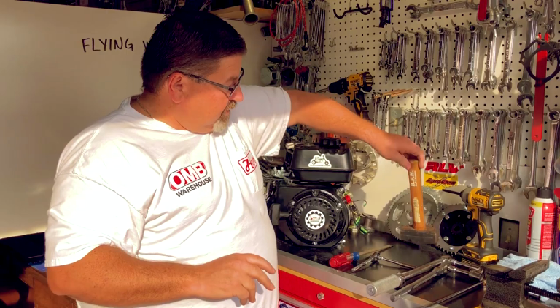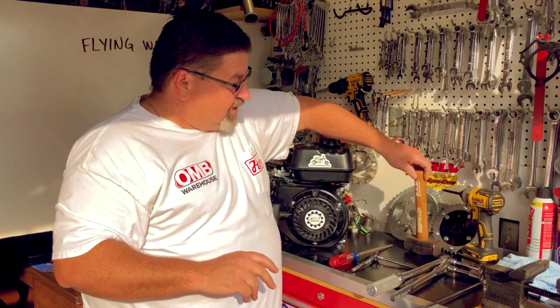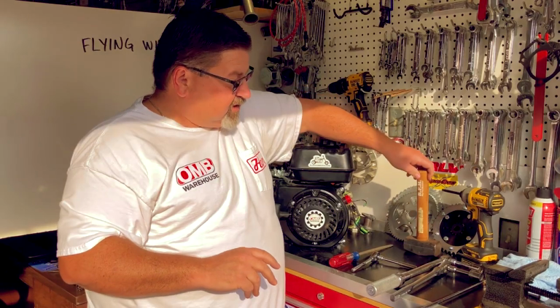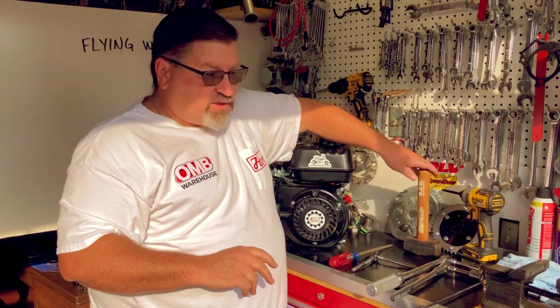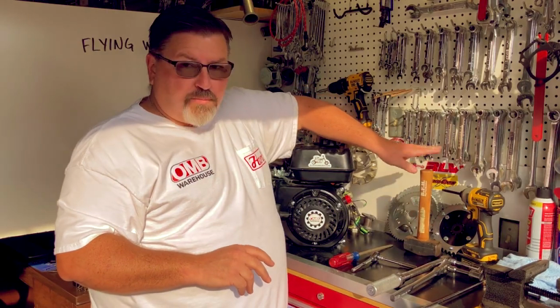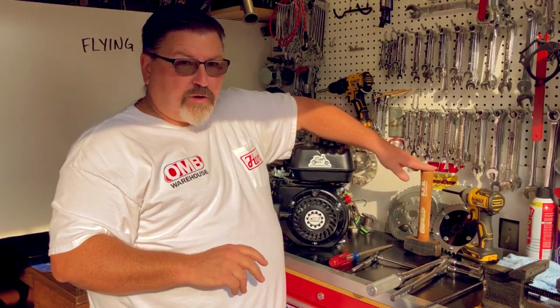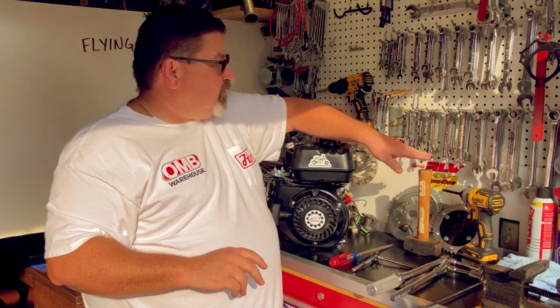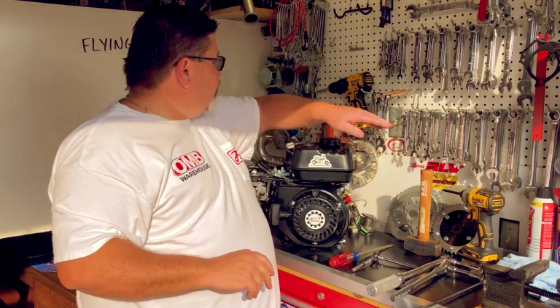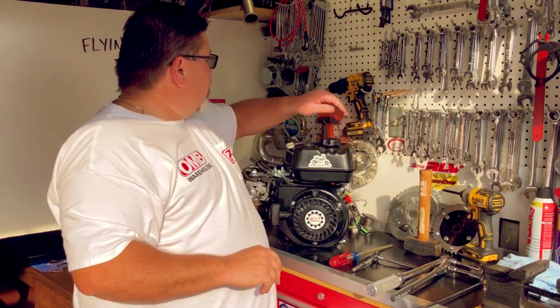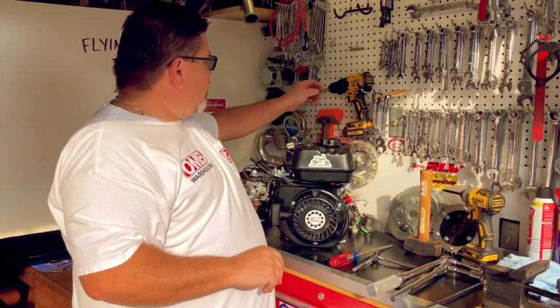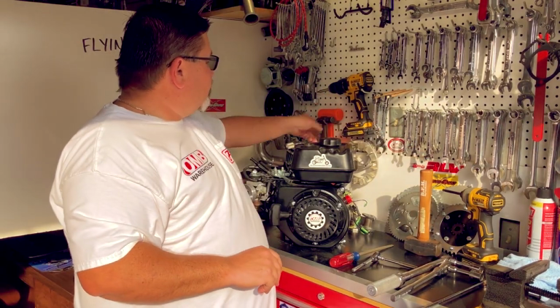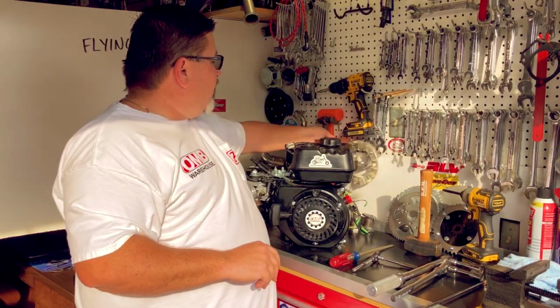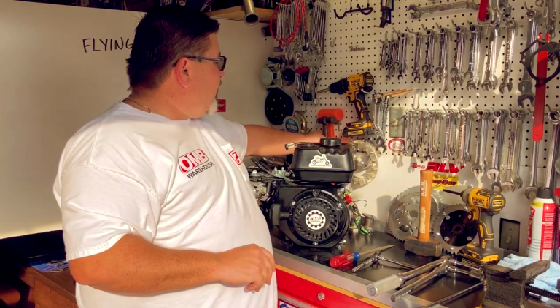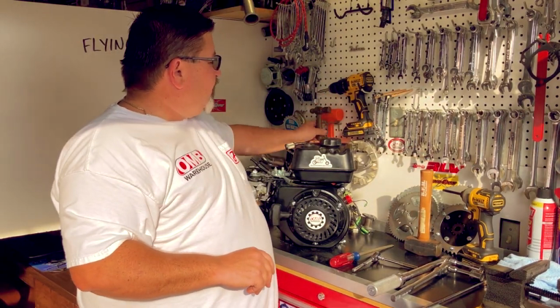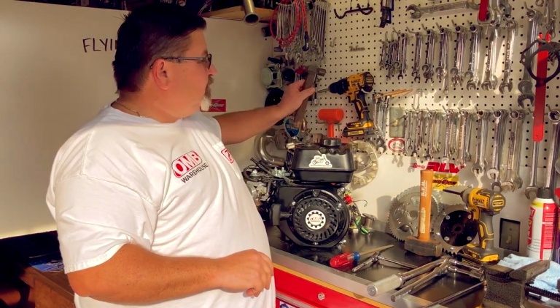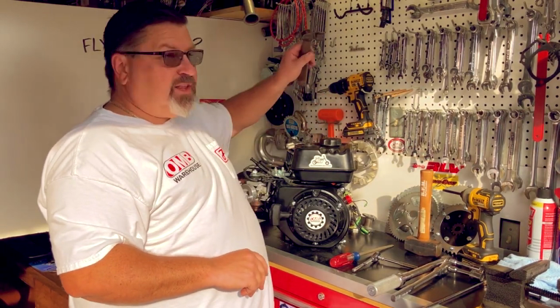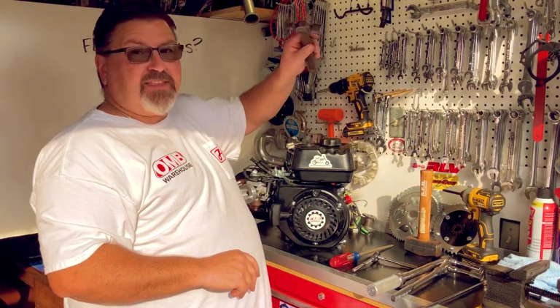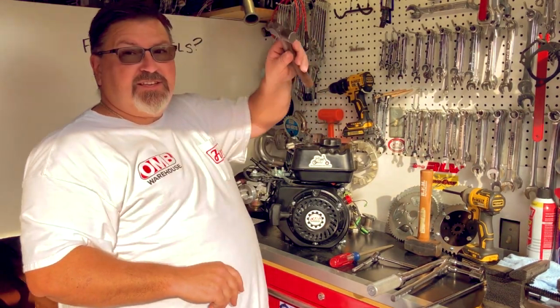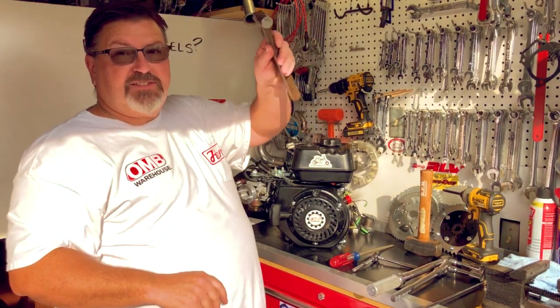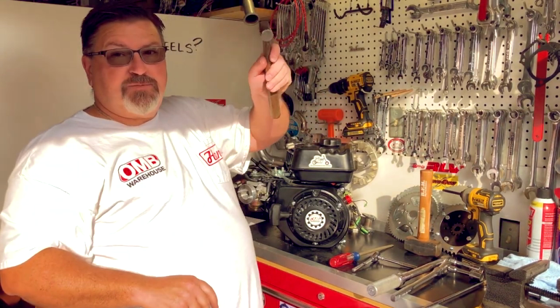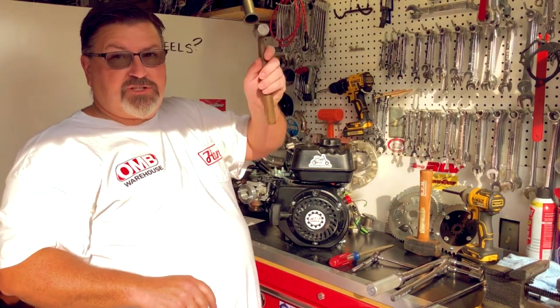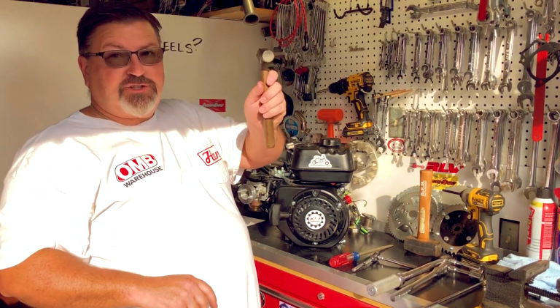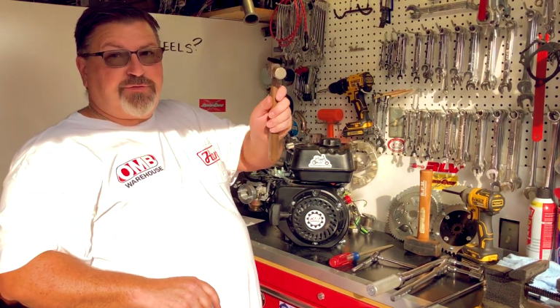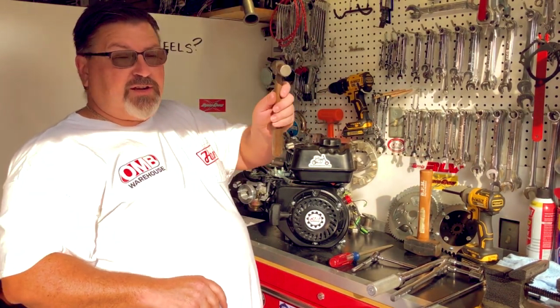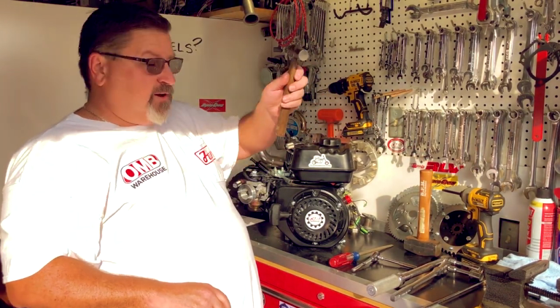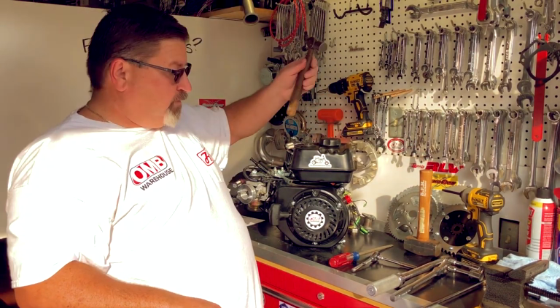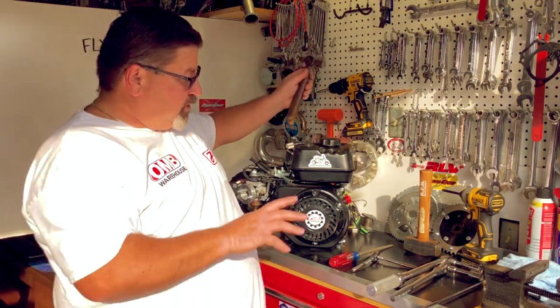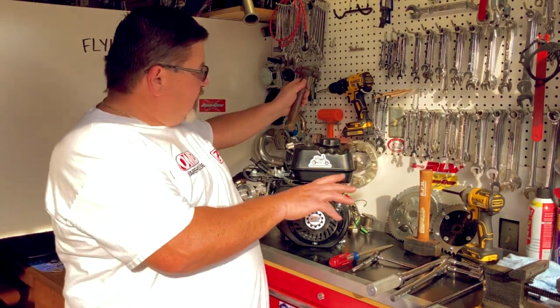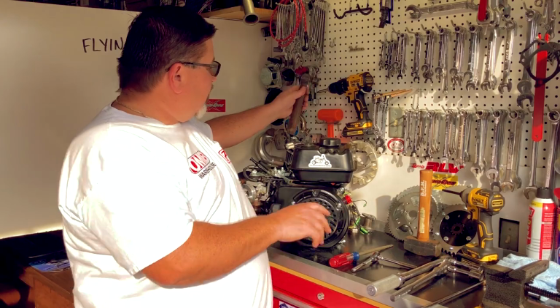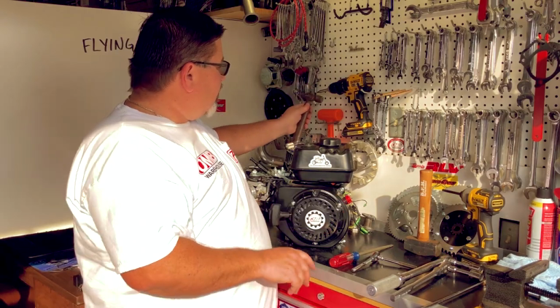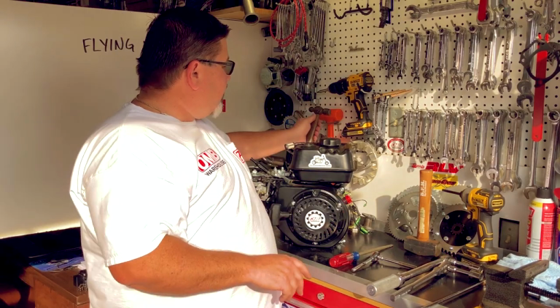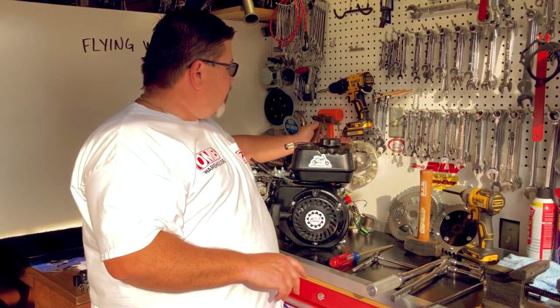This is important: a small hammer is not your friend here. You need a large hammer.